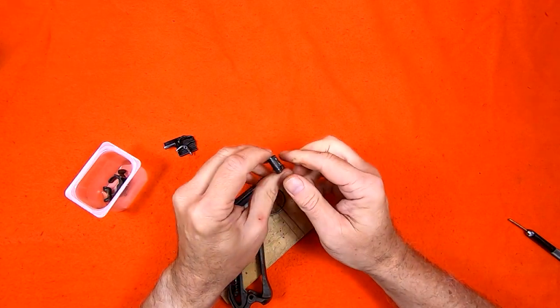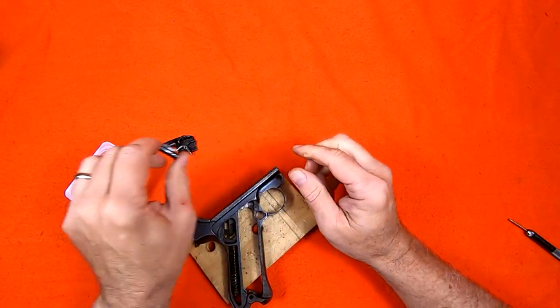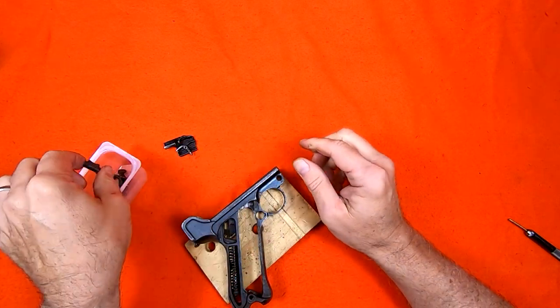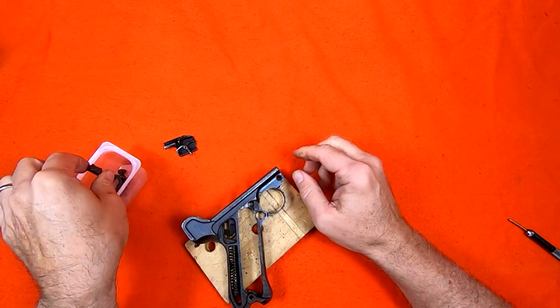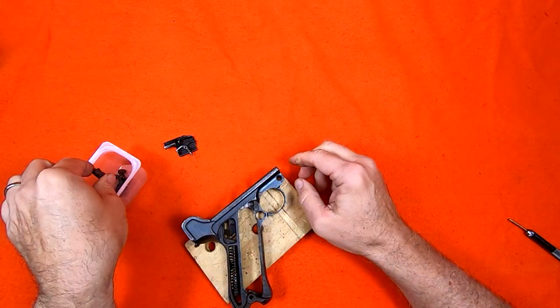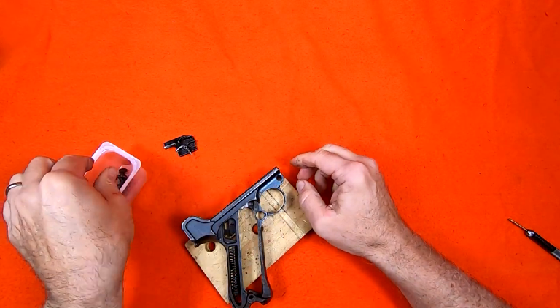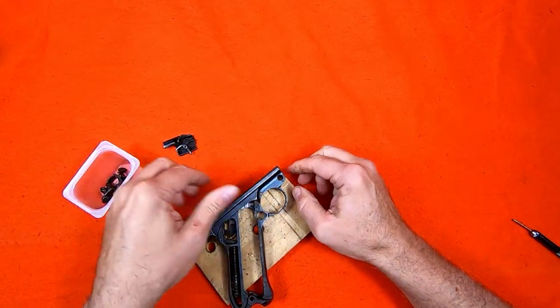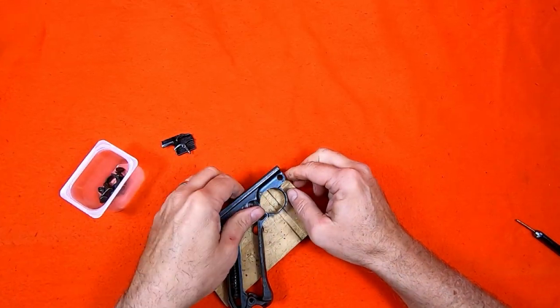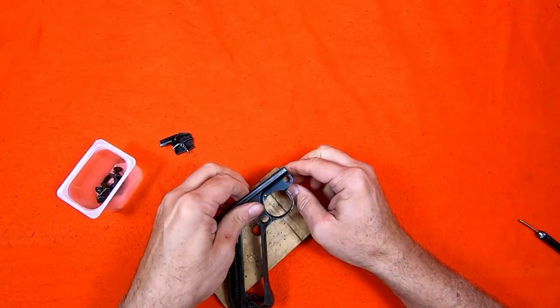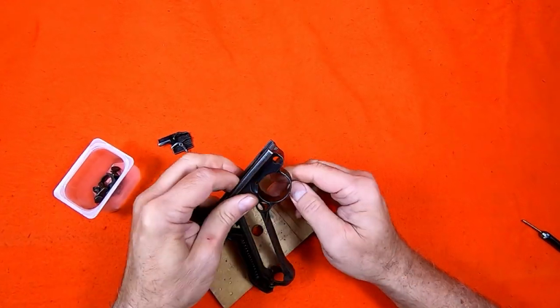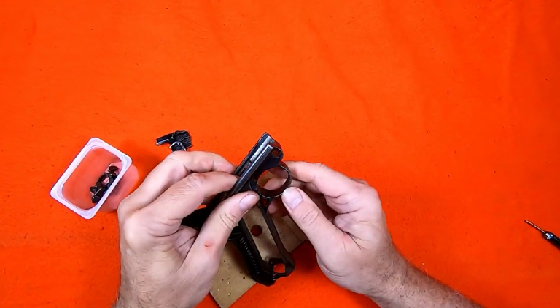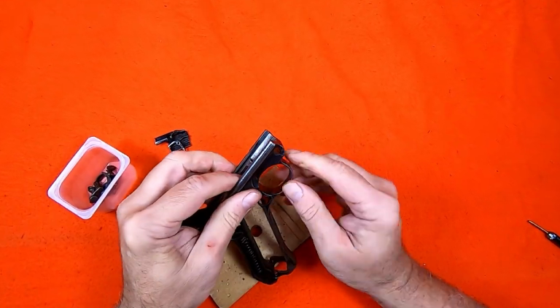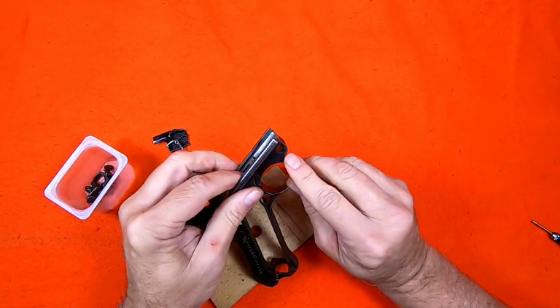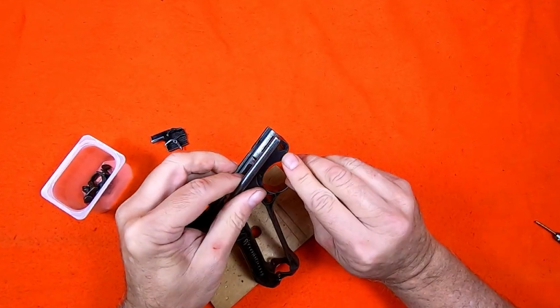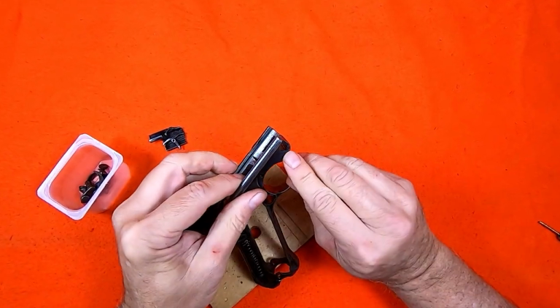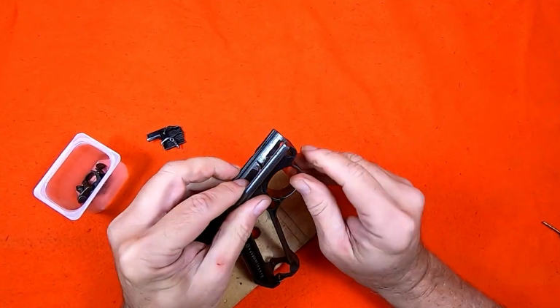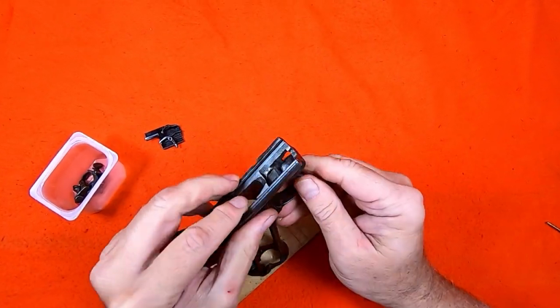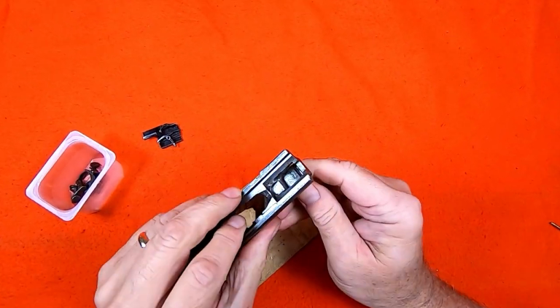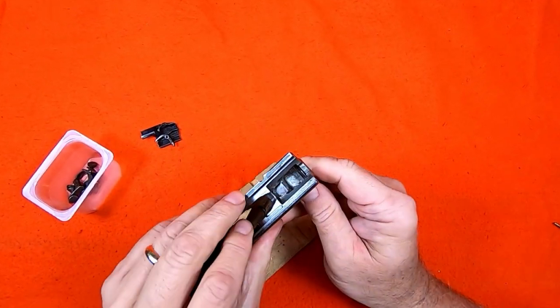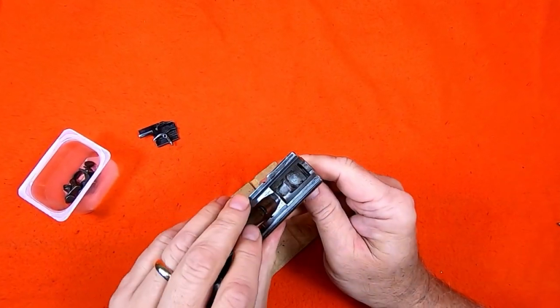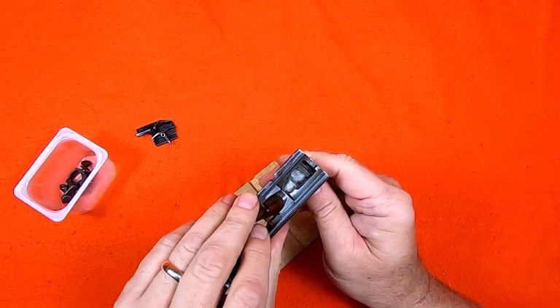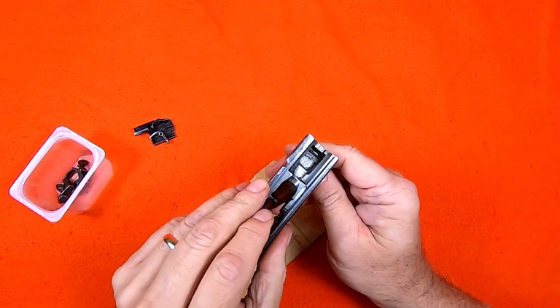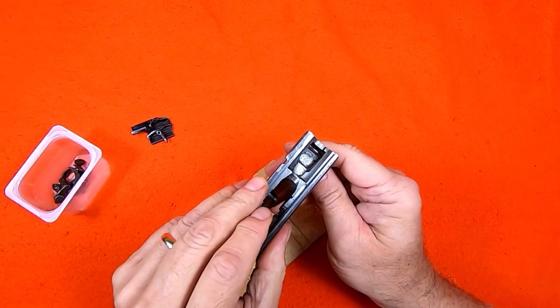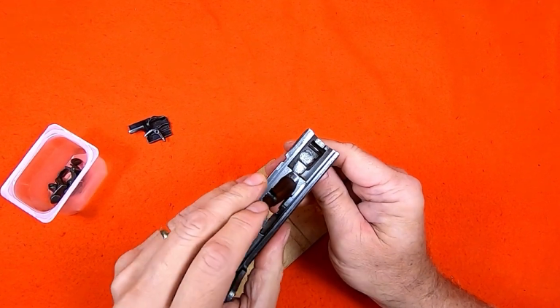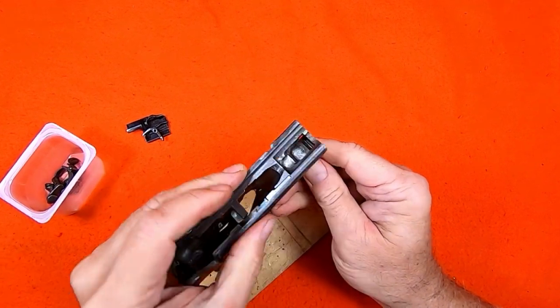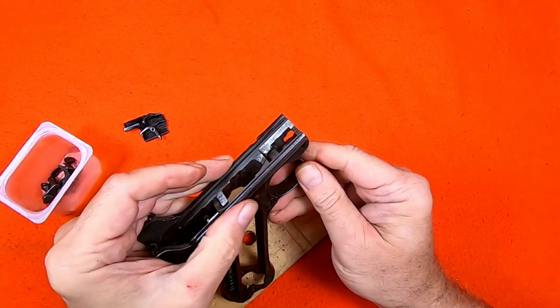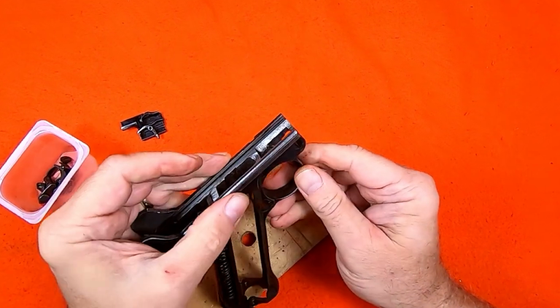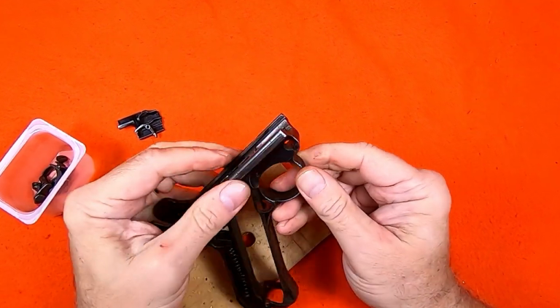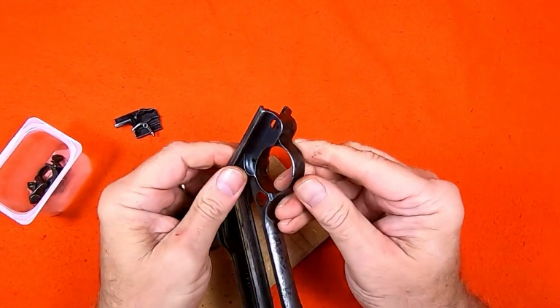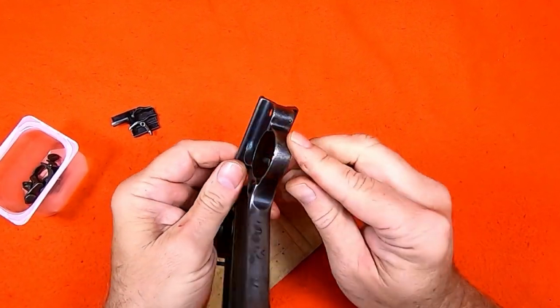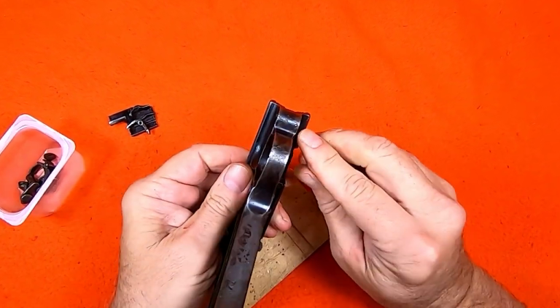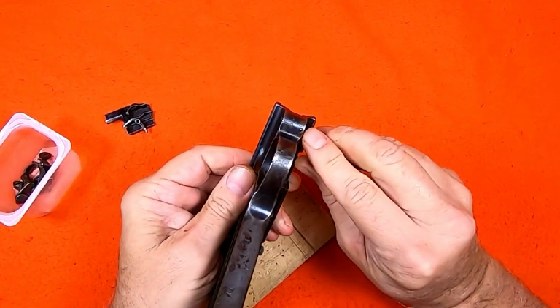Inside the bolt channel there is a very small locking bolt spring. This spring is removed with the punch from the other side.